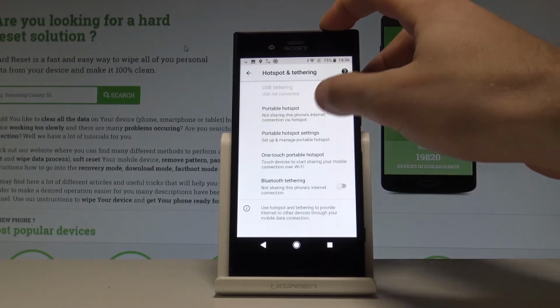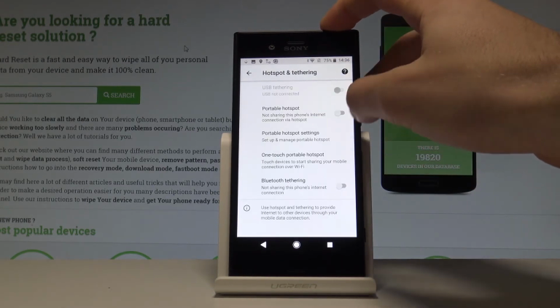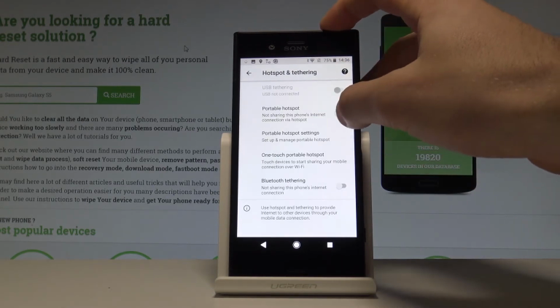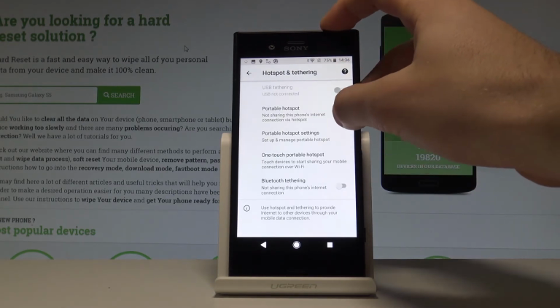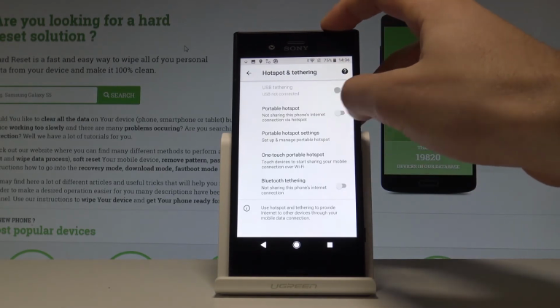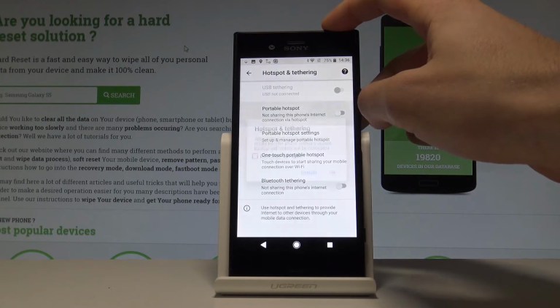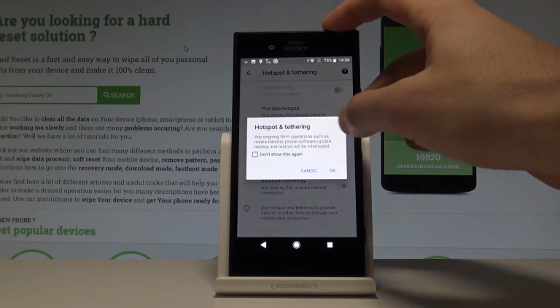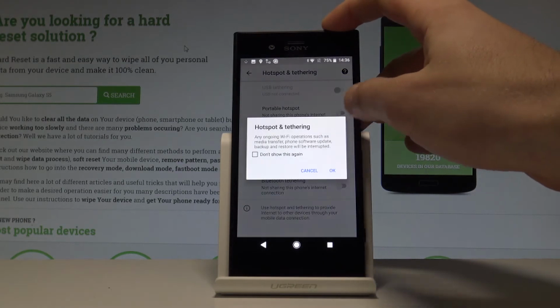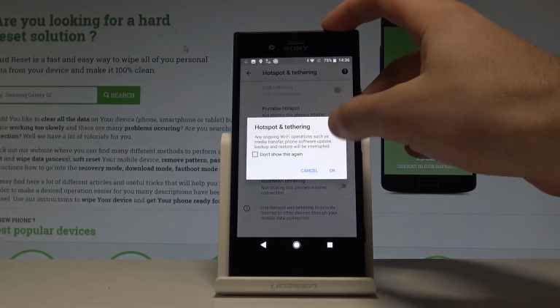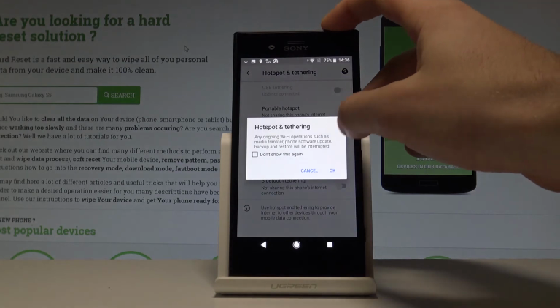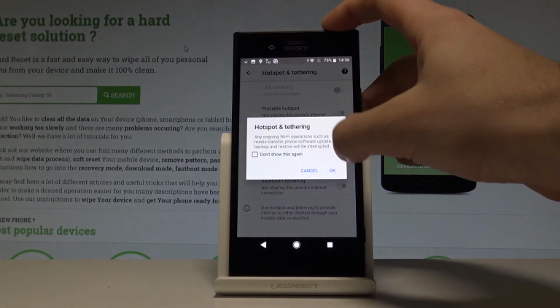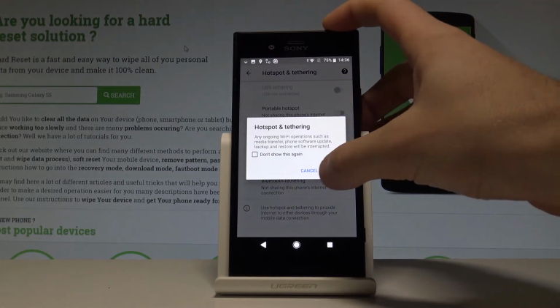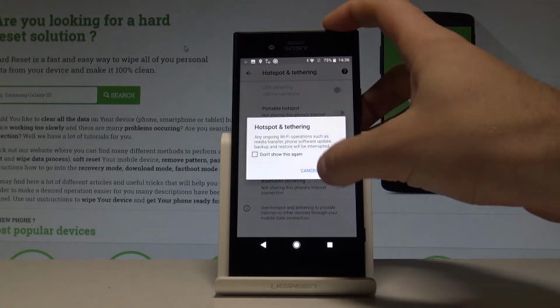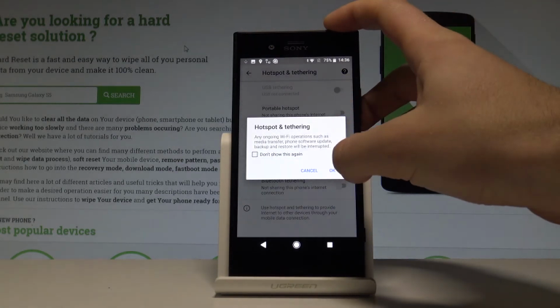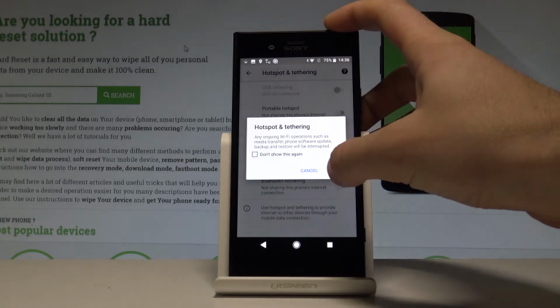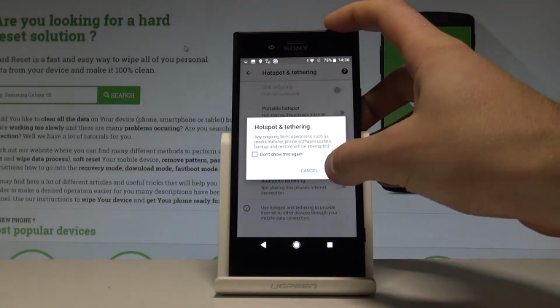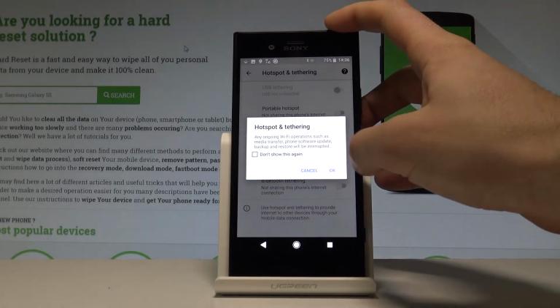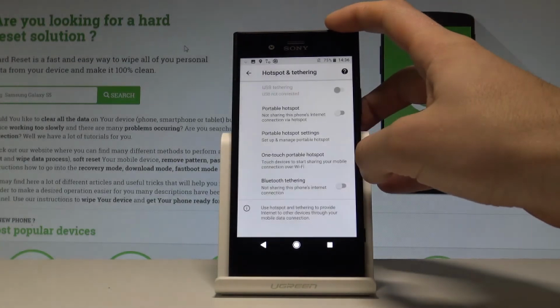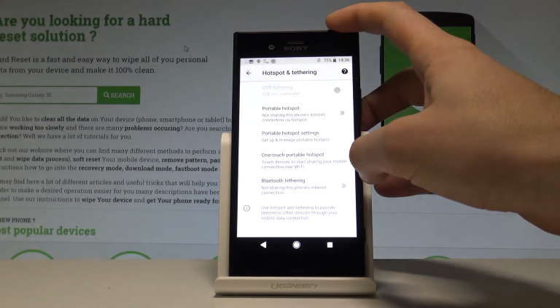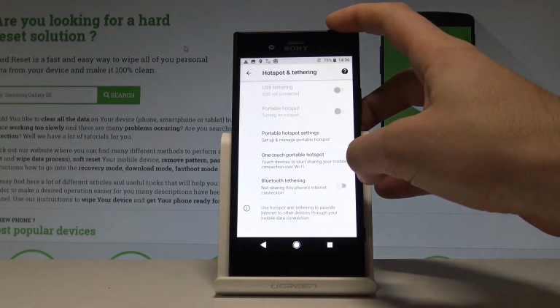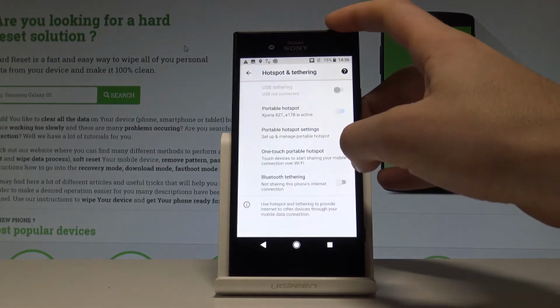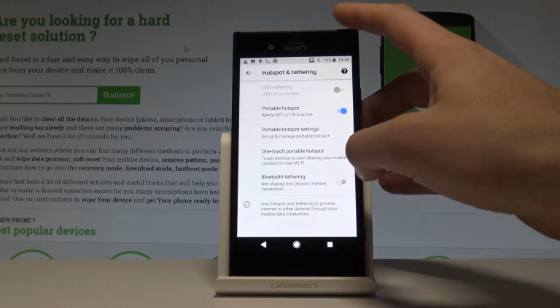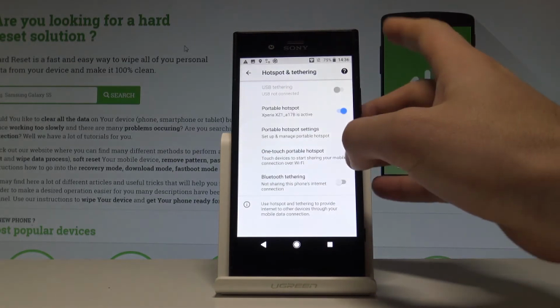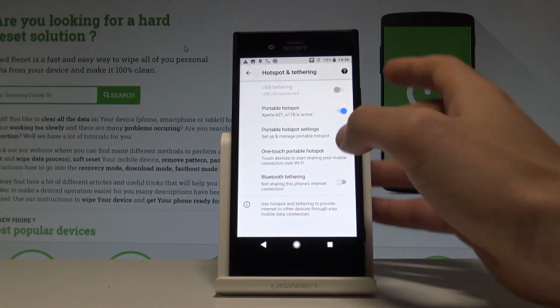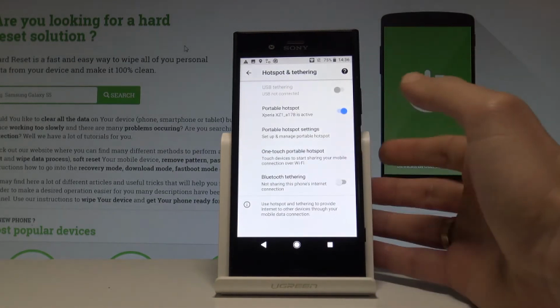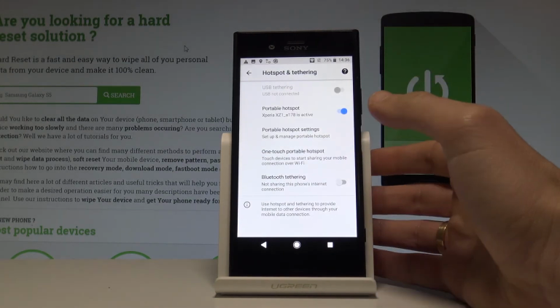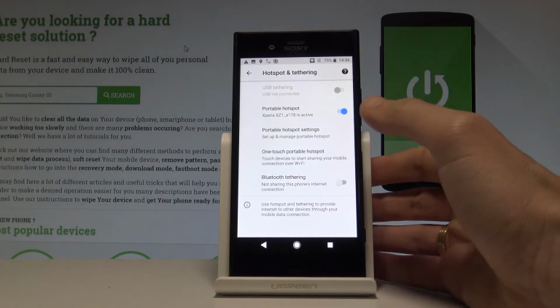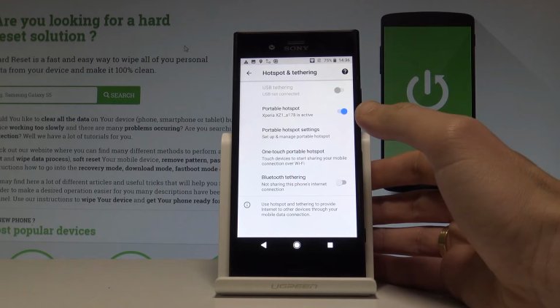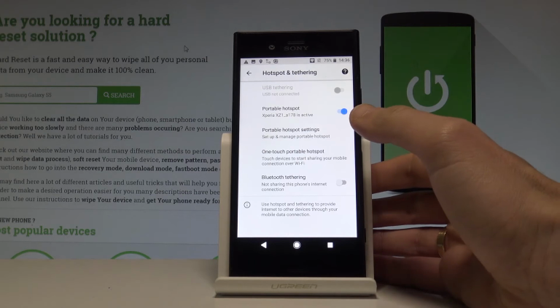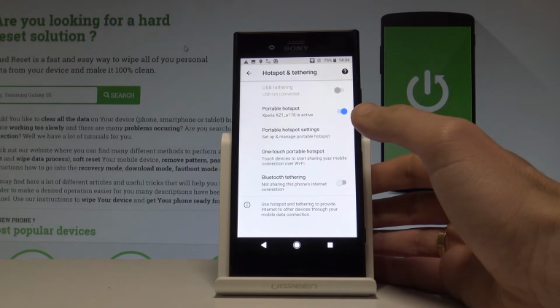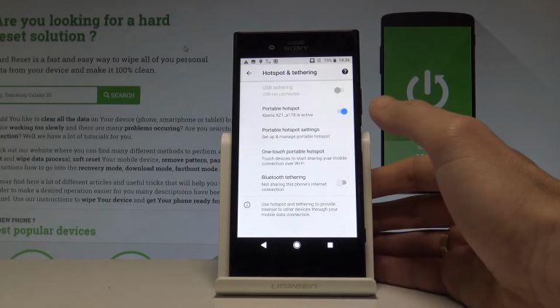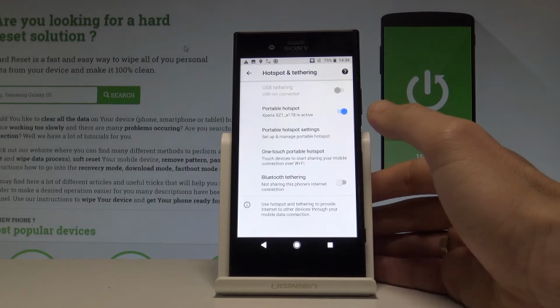Let's enable the portable hotspot by using that switcher. Tap OK to confirm it and that's it — you've just created a portable hotspot.